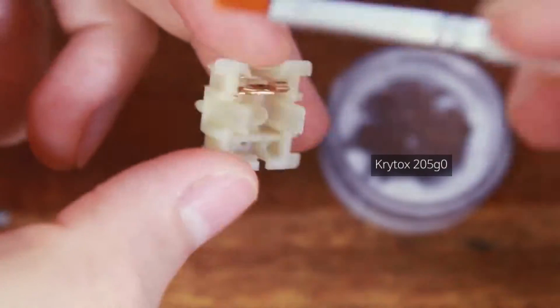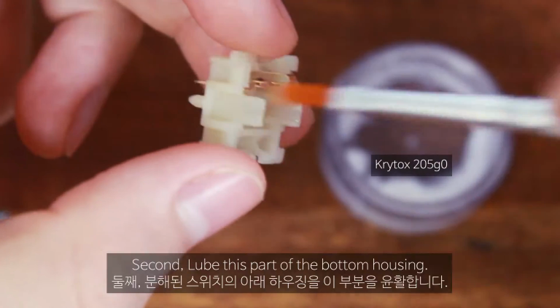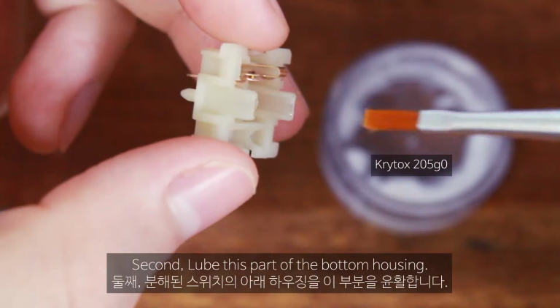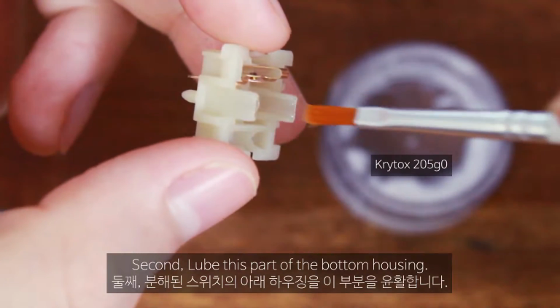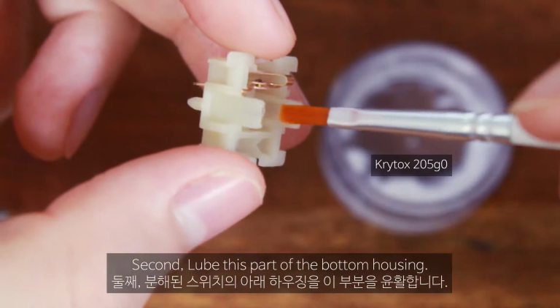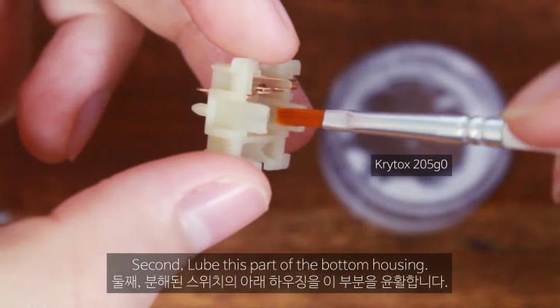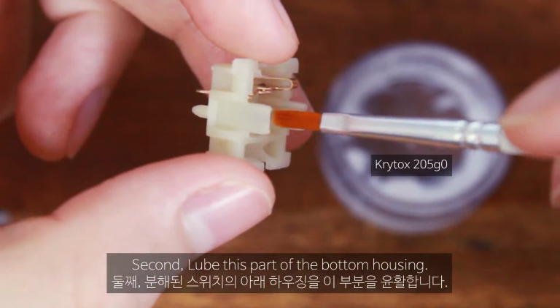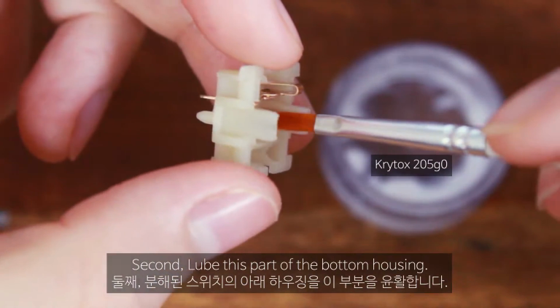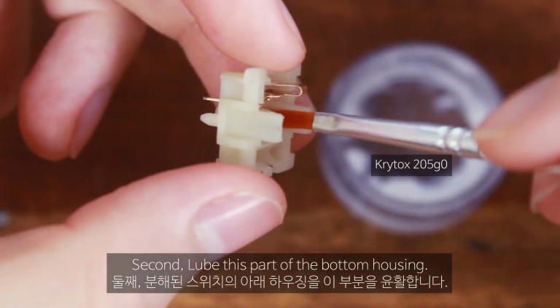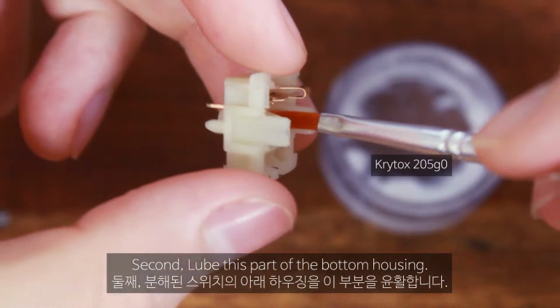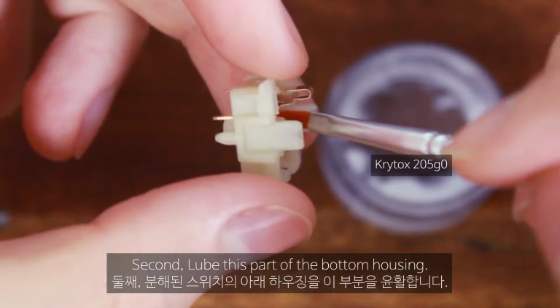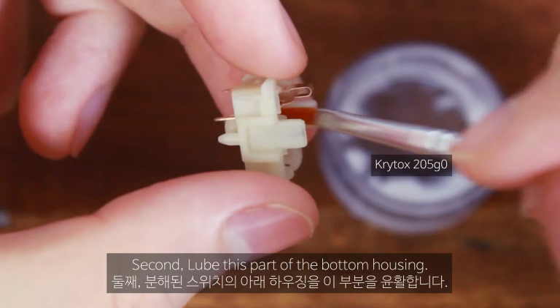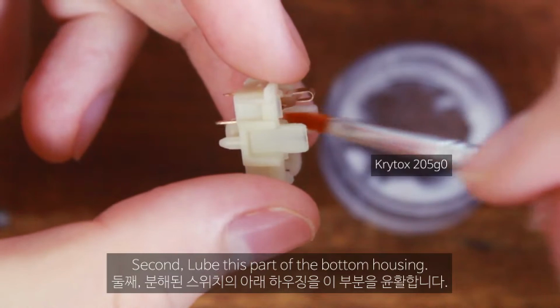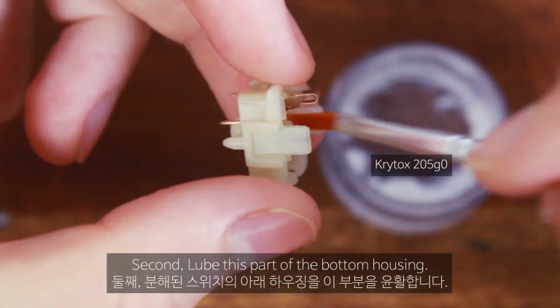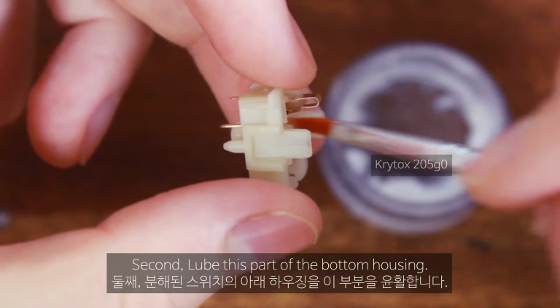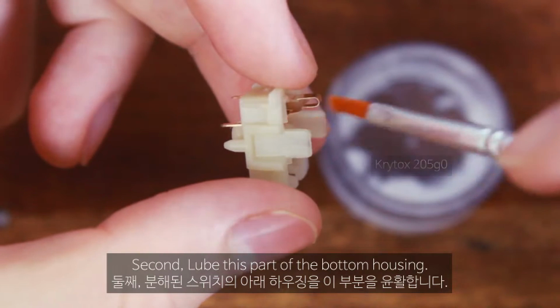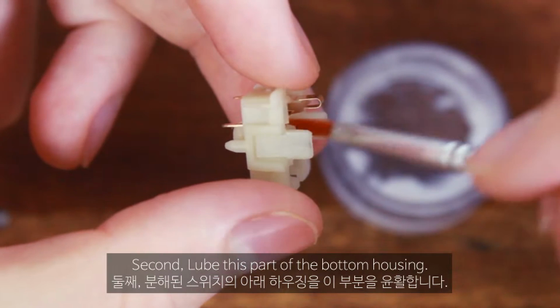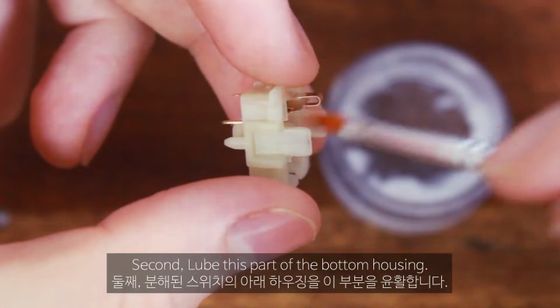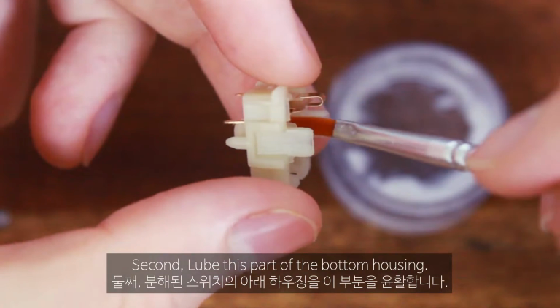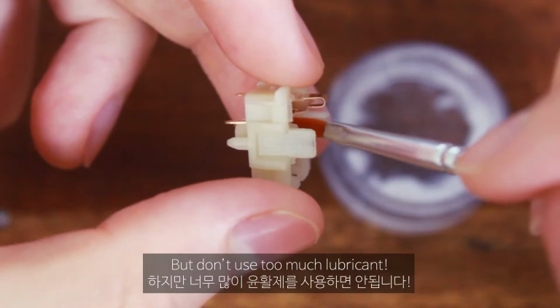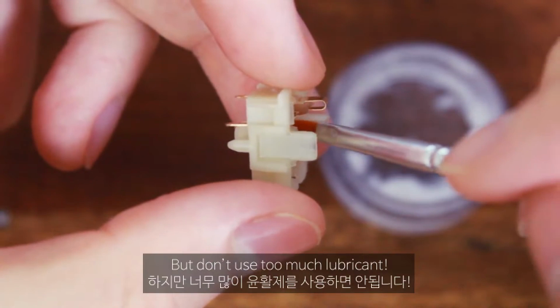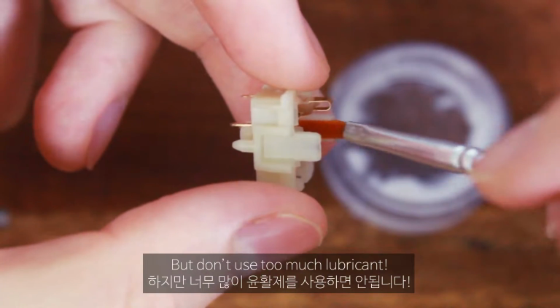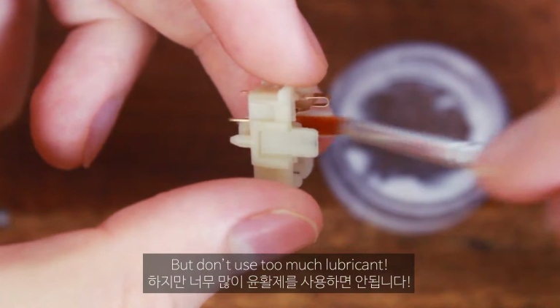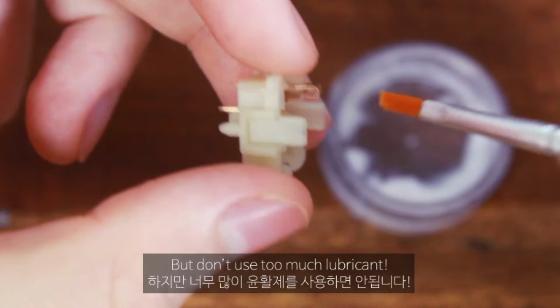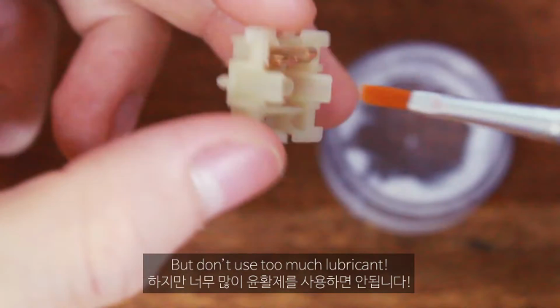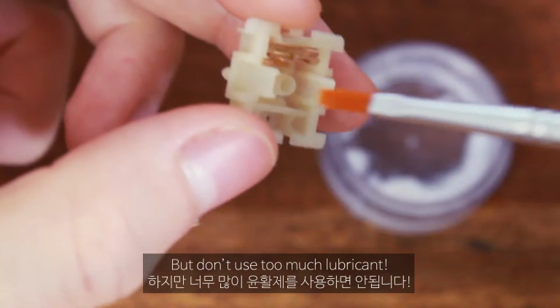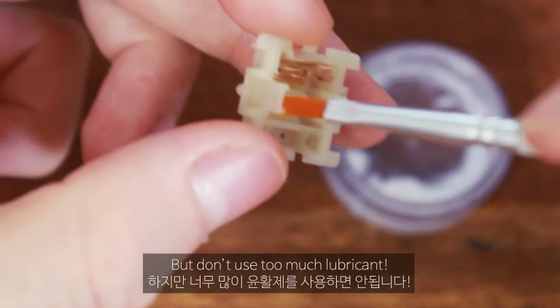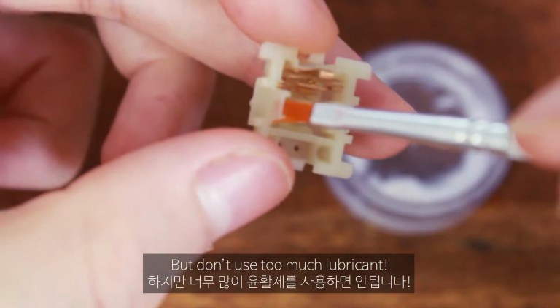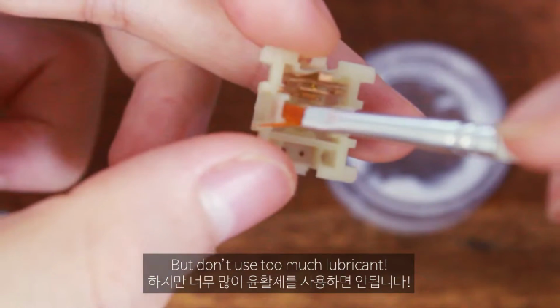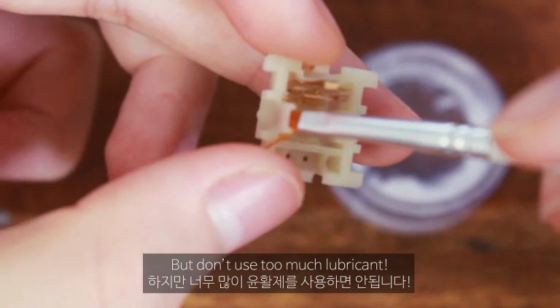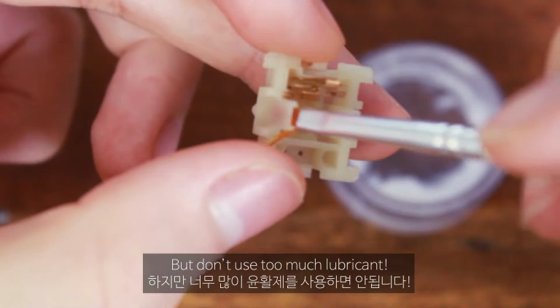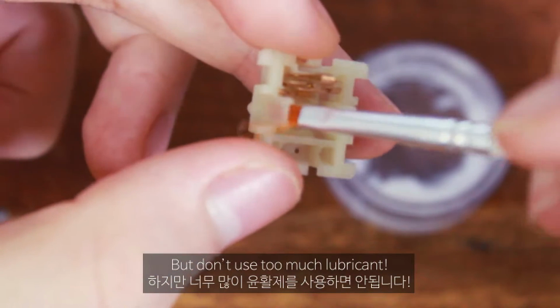Second, lube this part of the lower housing, but don't use too much lubricant.